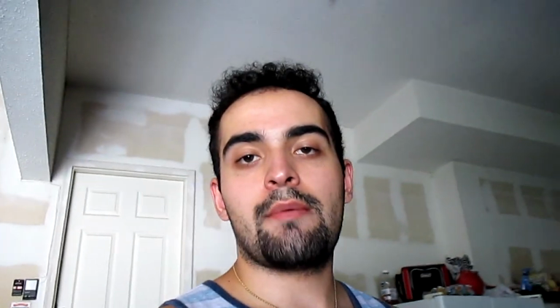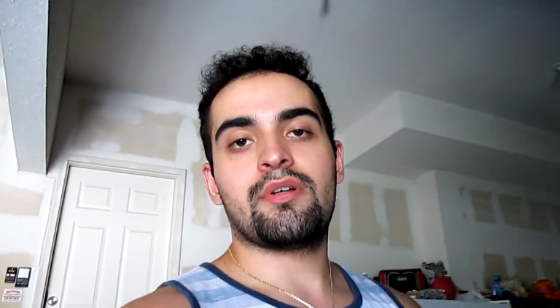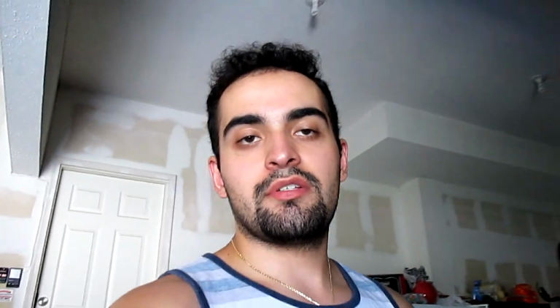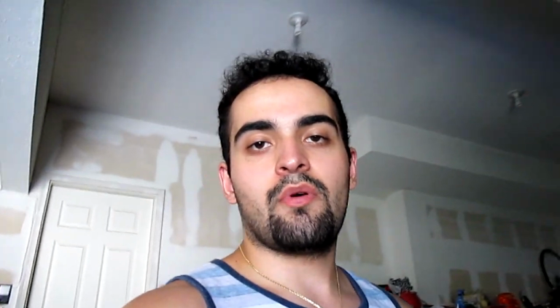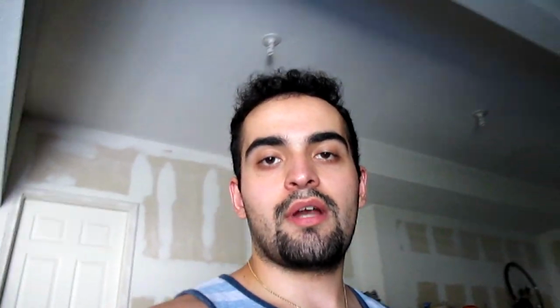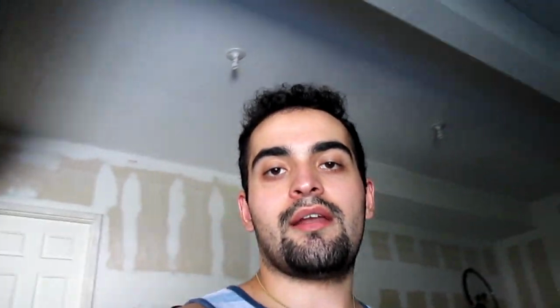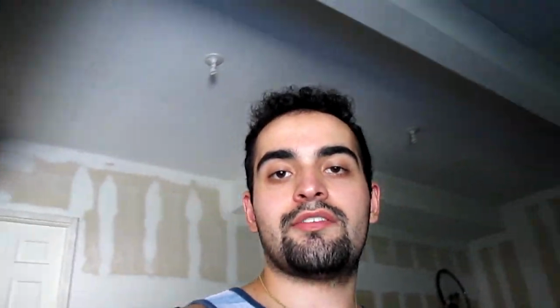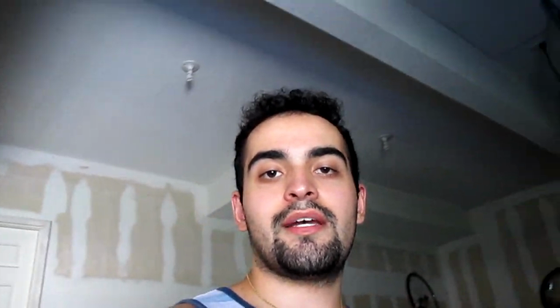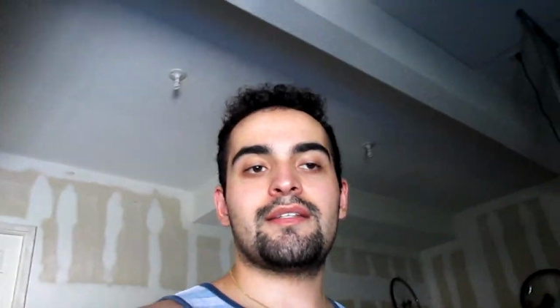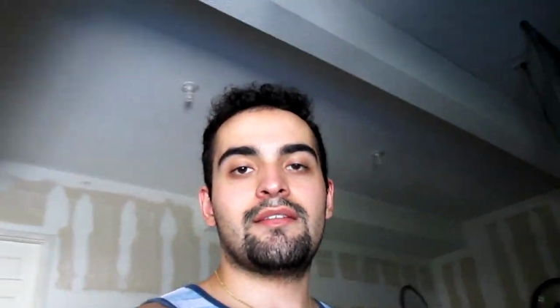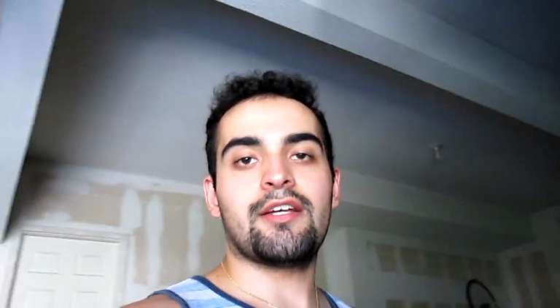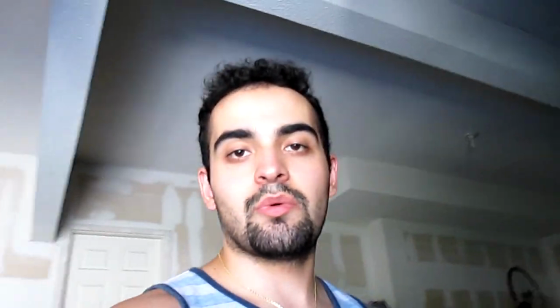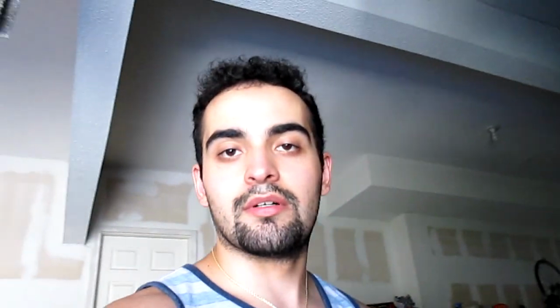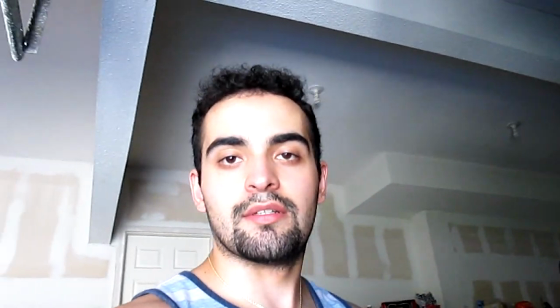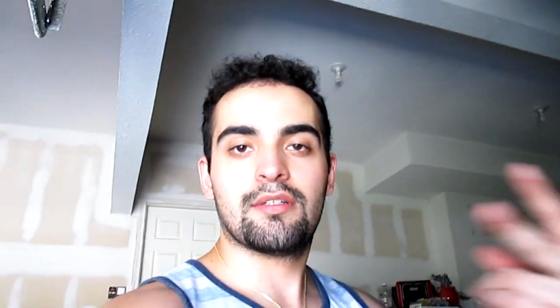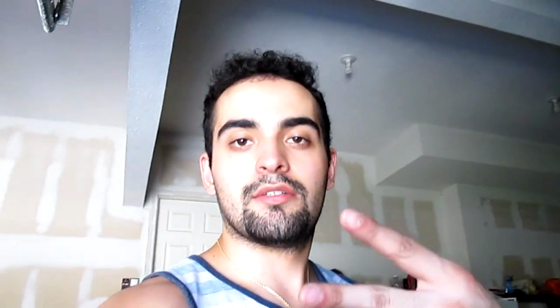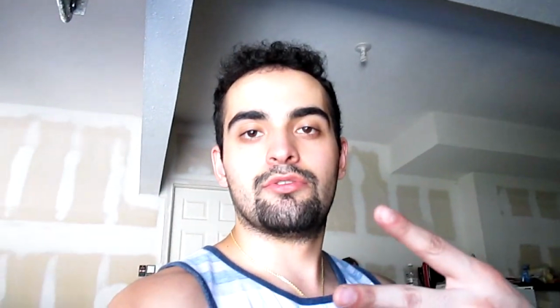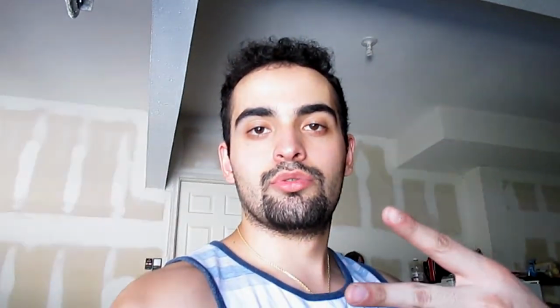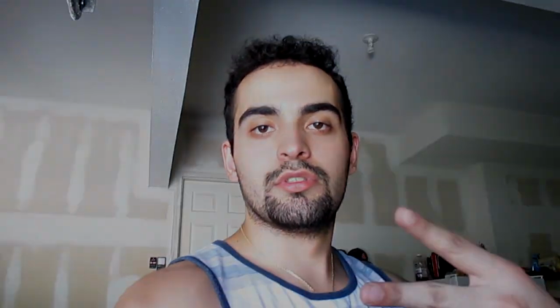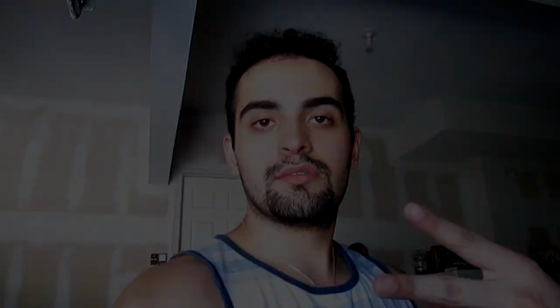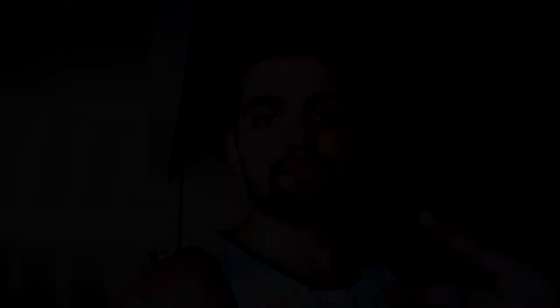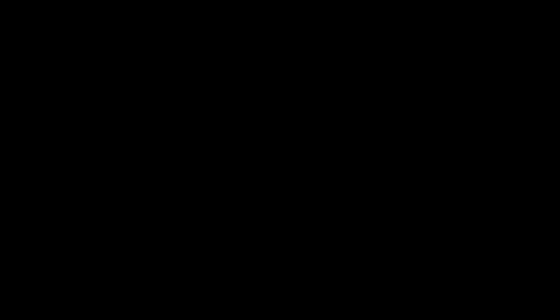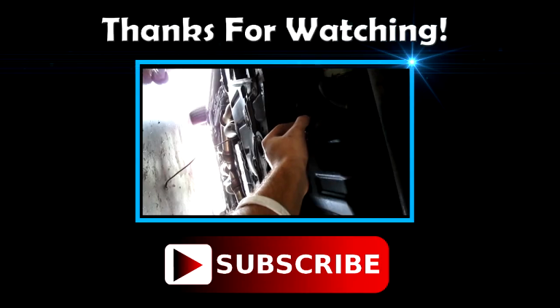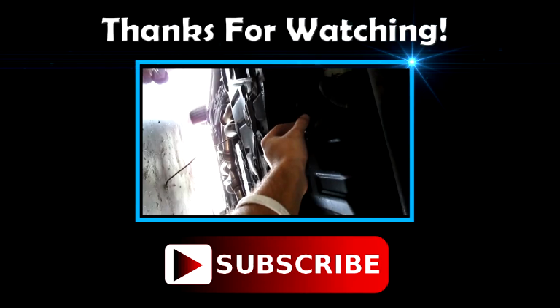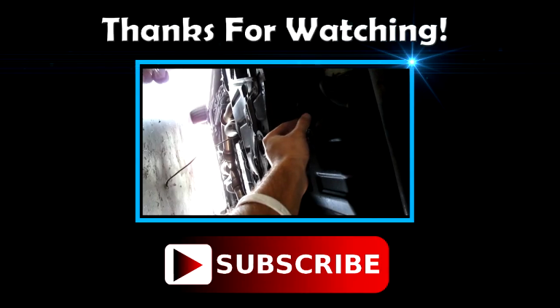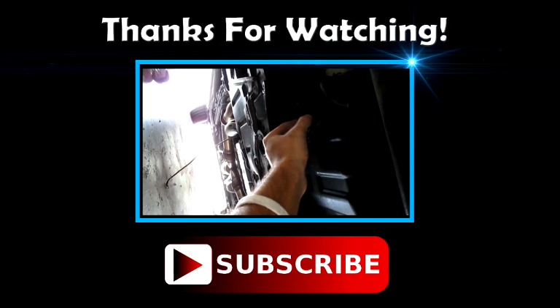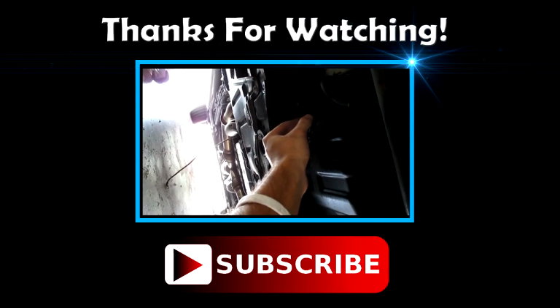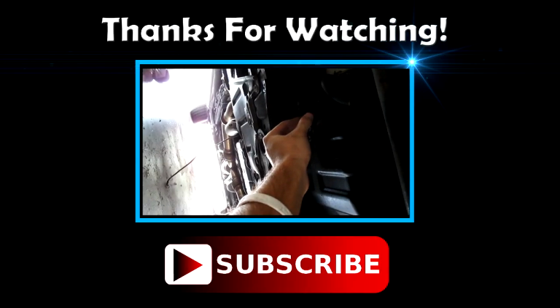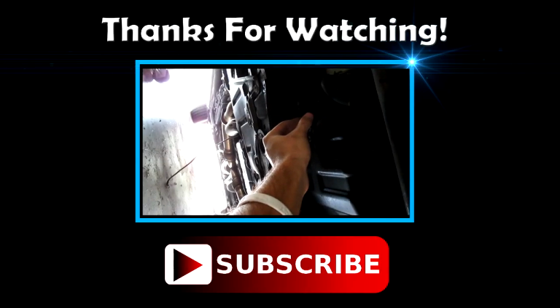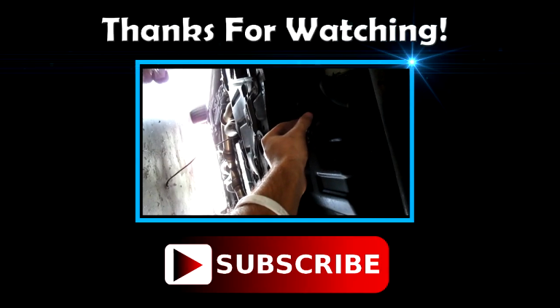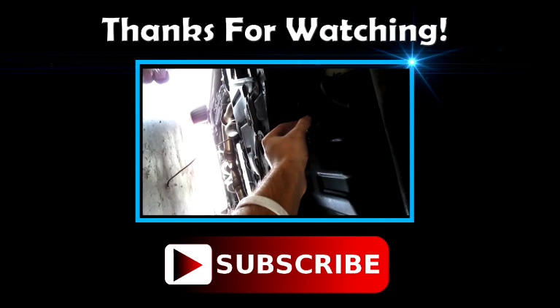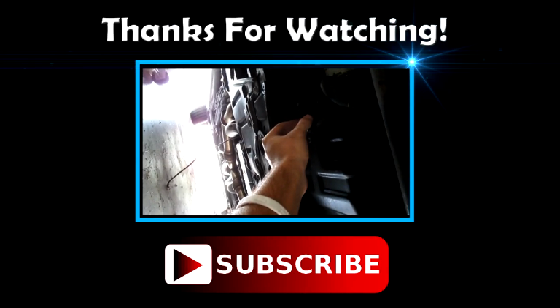Hit the thumbs up if you liked it, subscribe if you want to see more, and I'll see you guys in the next one.